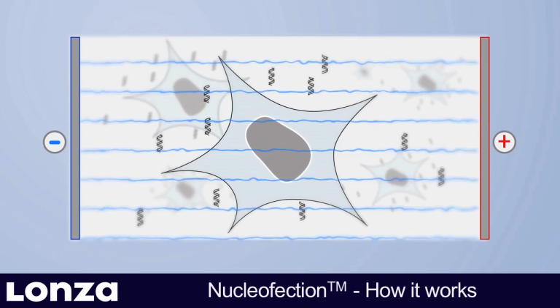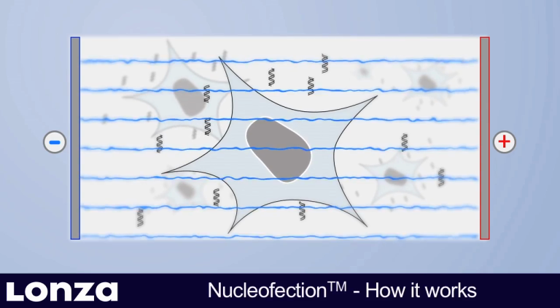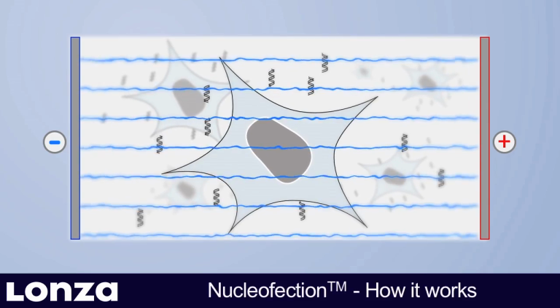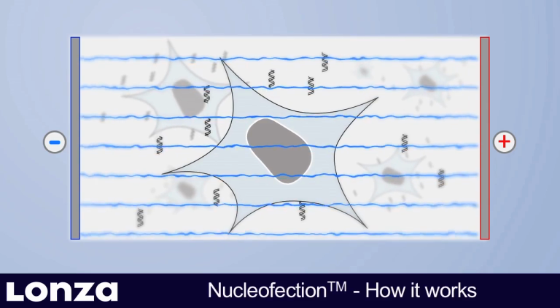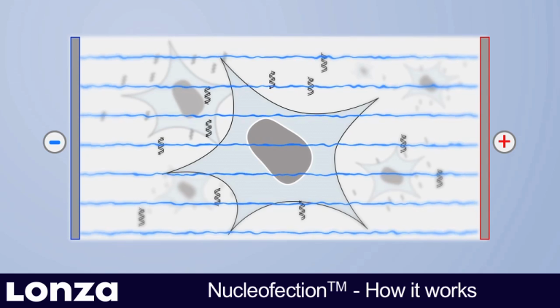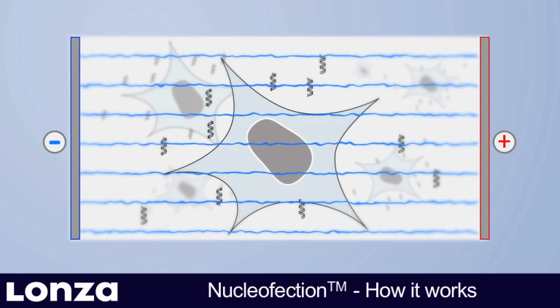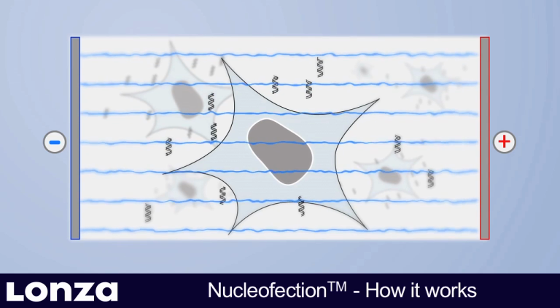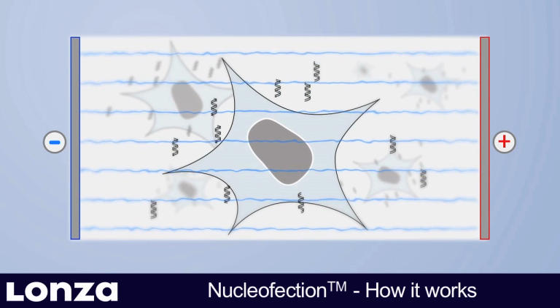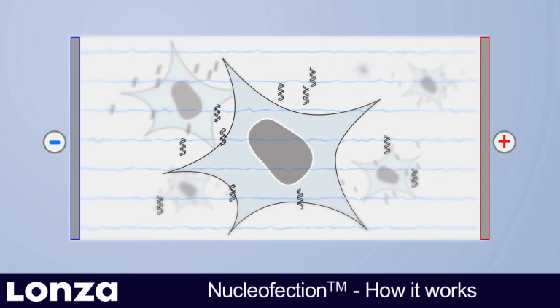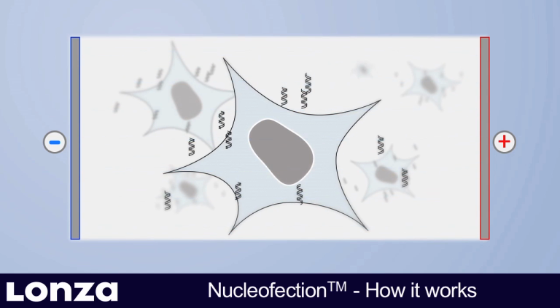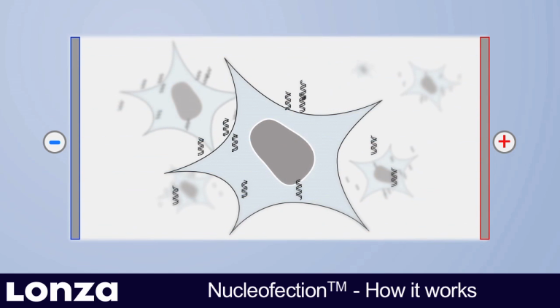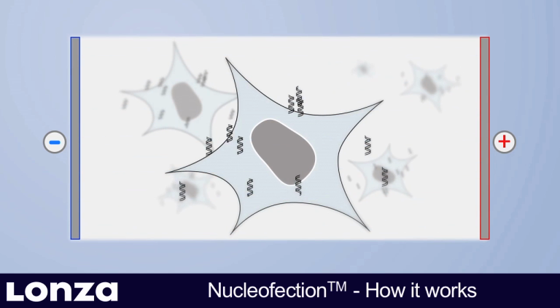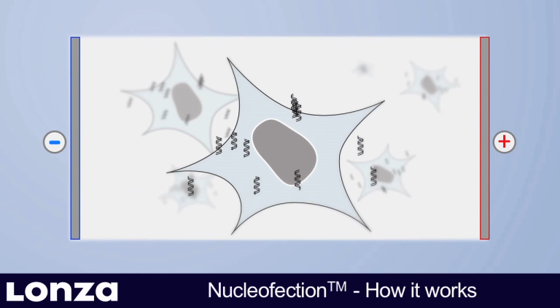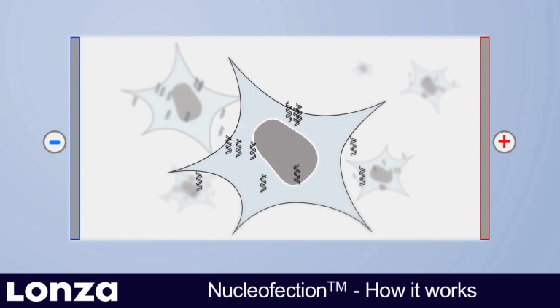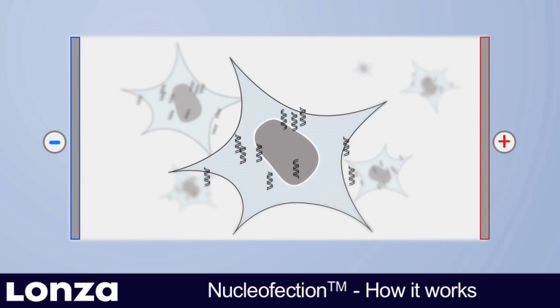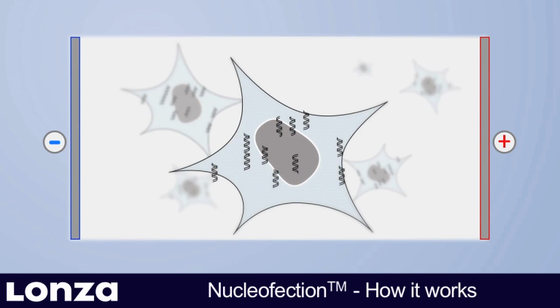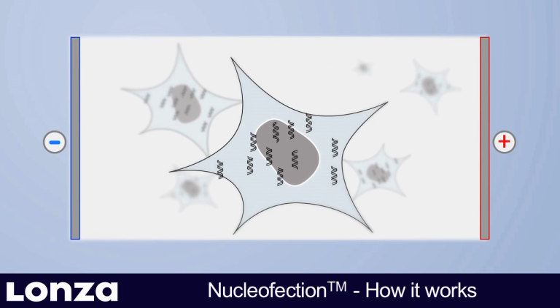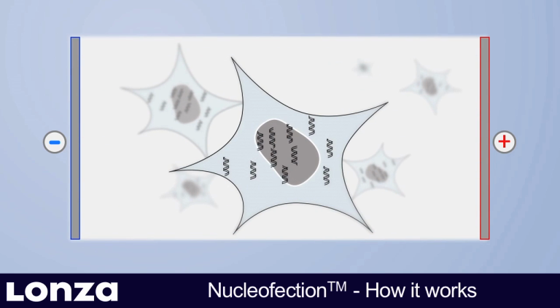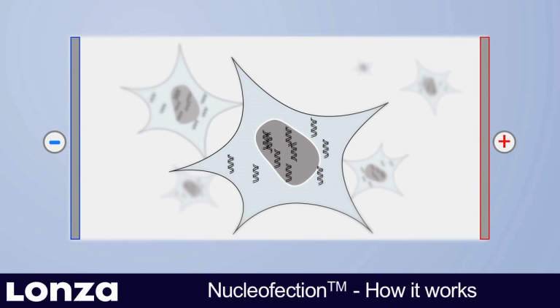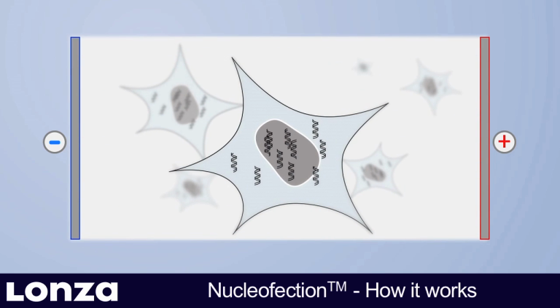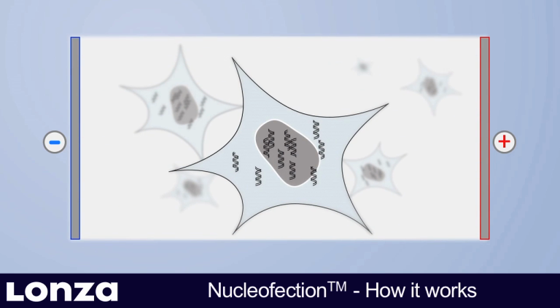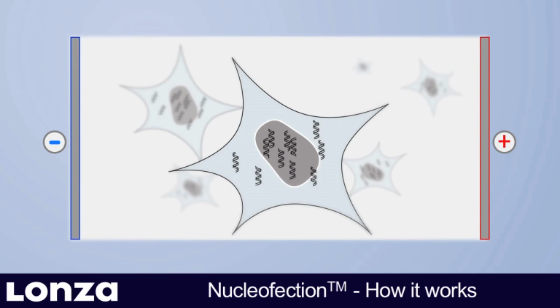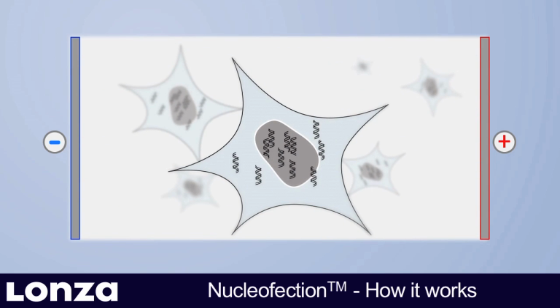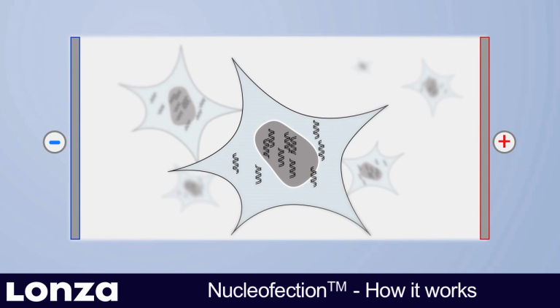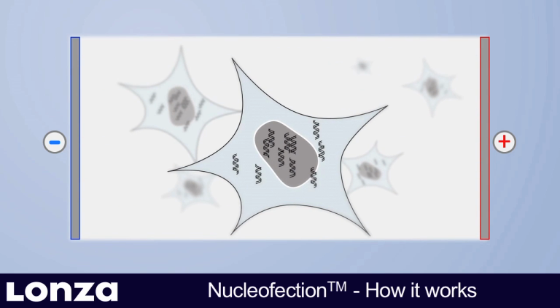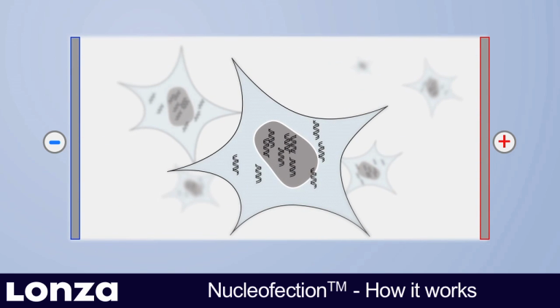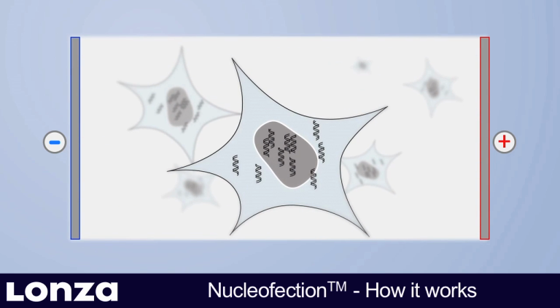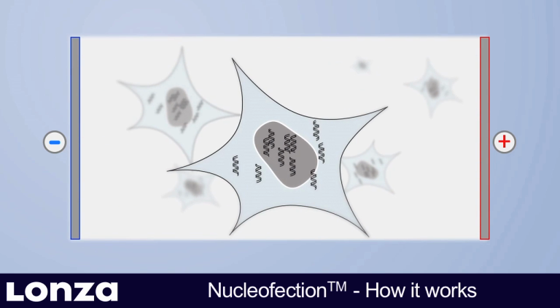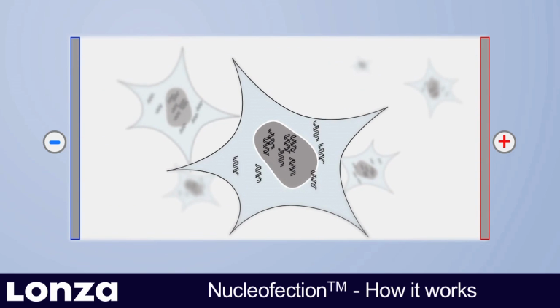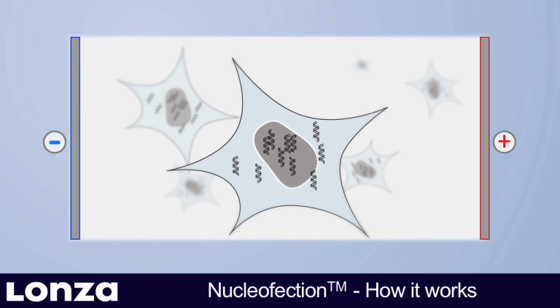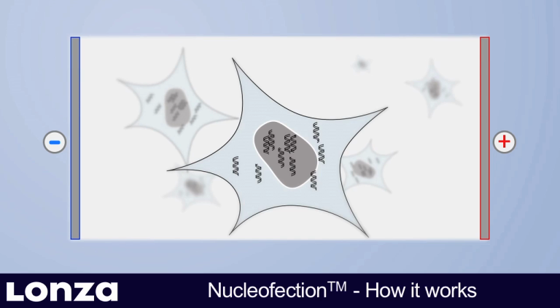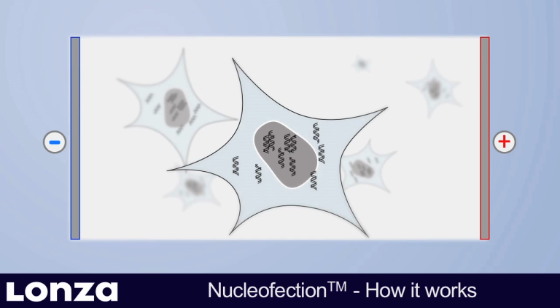Nucleaffection transfers the substrate into the cytosol and the nucleus of the cells, thus enabling transfection of resting and non-dividing cells.